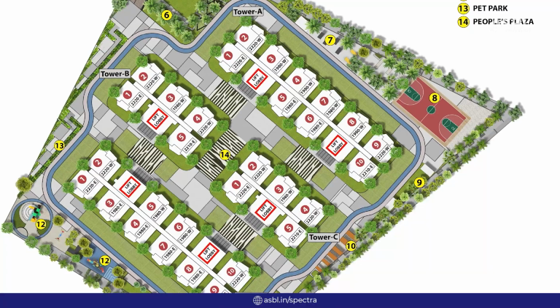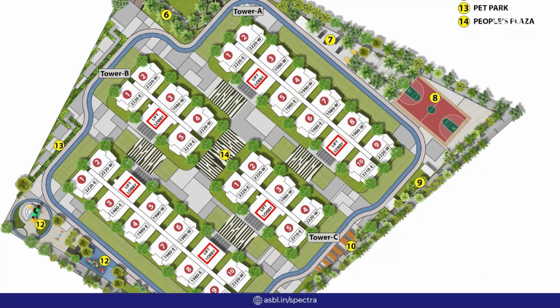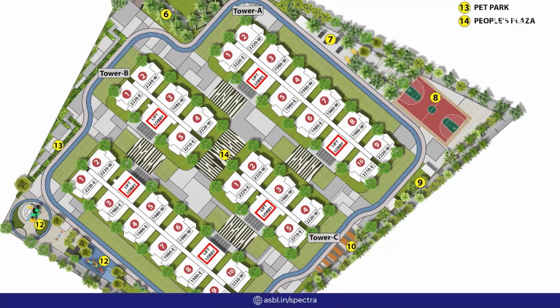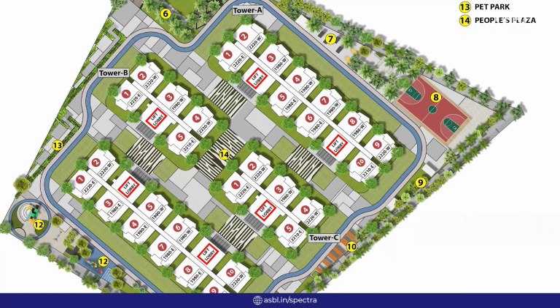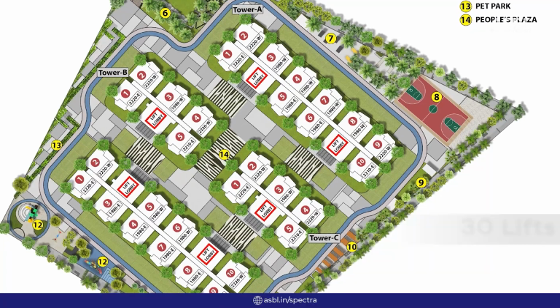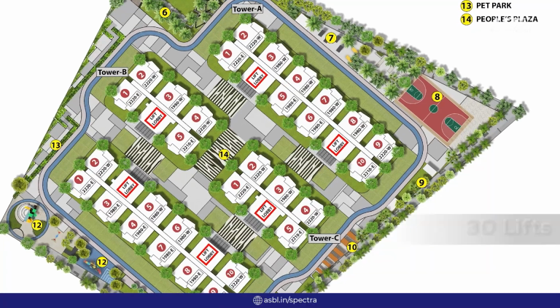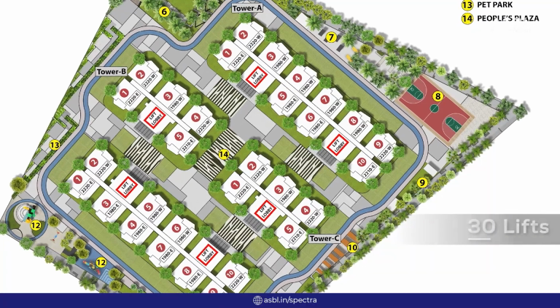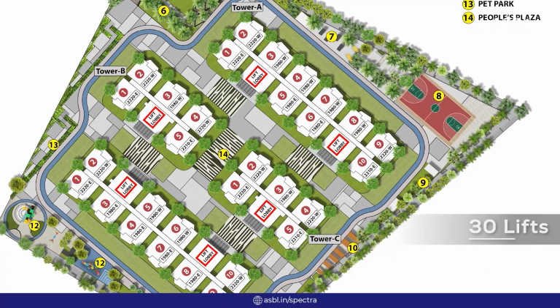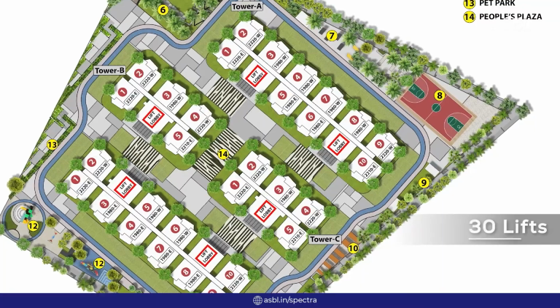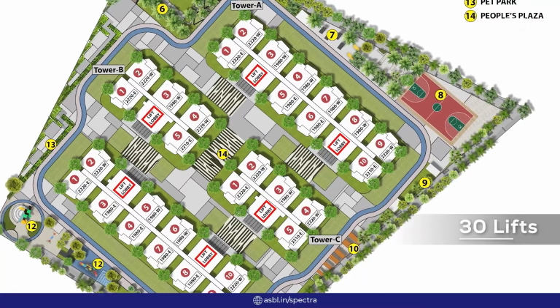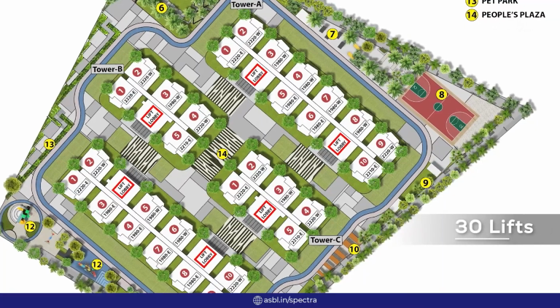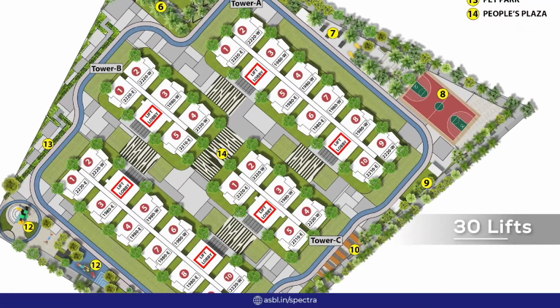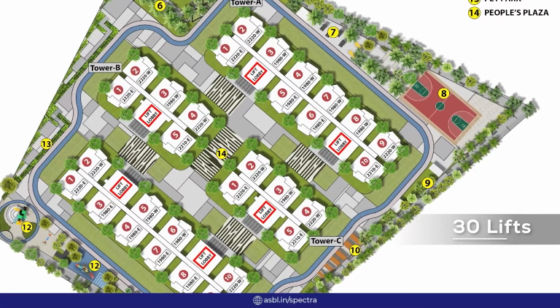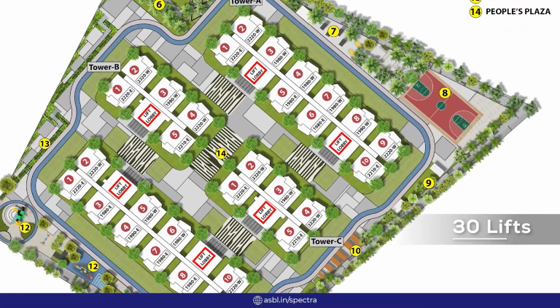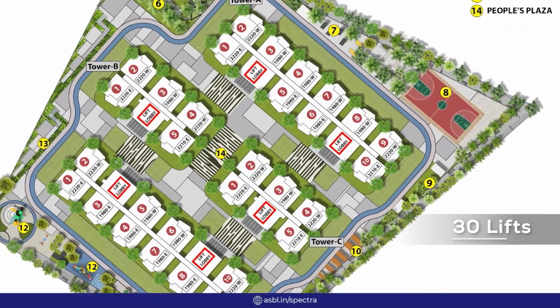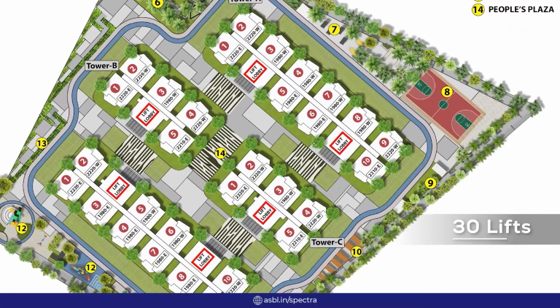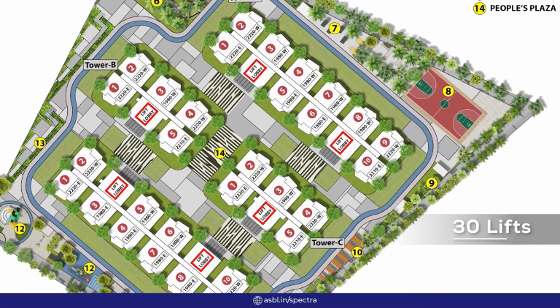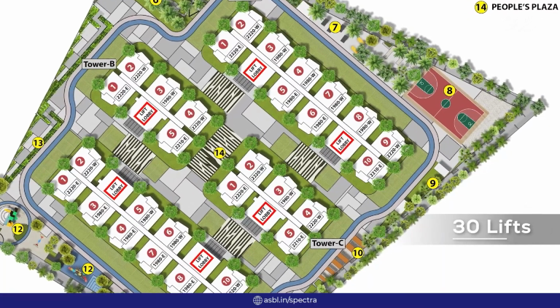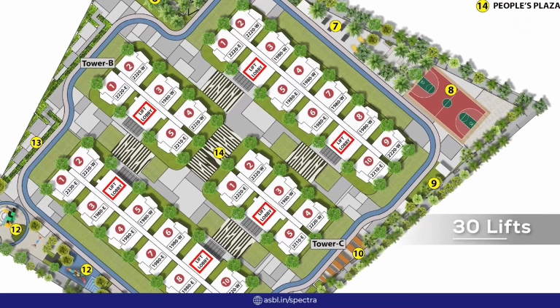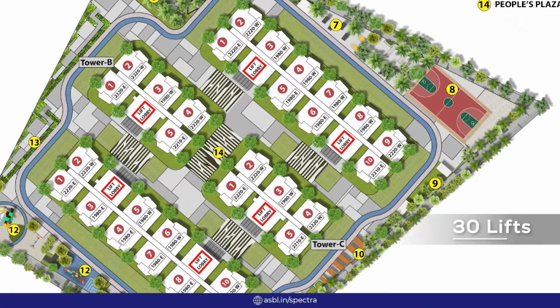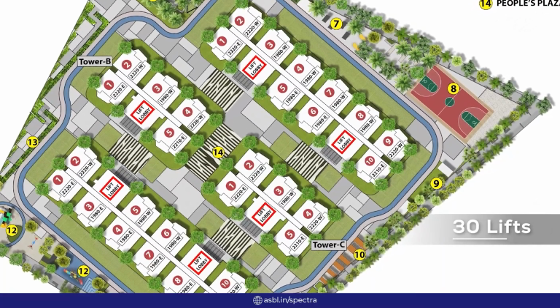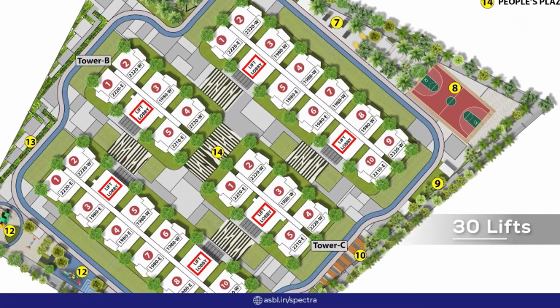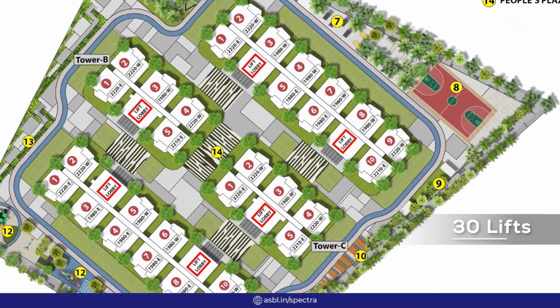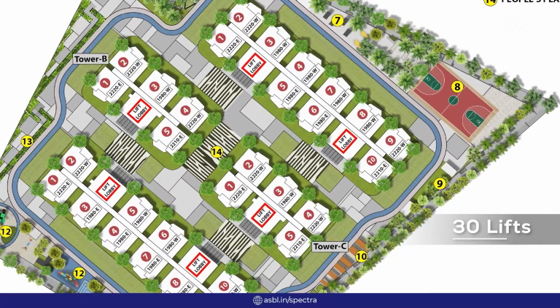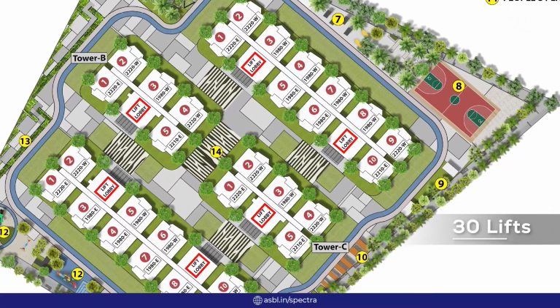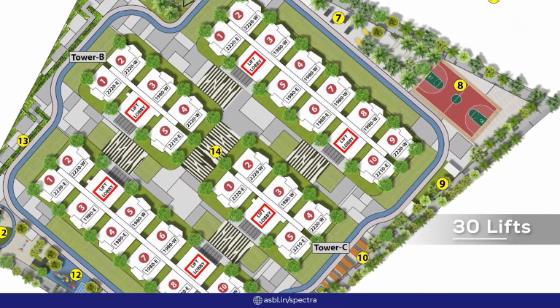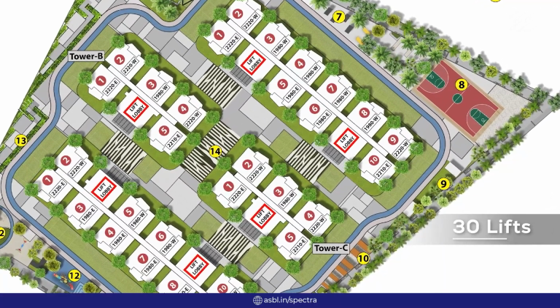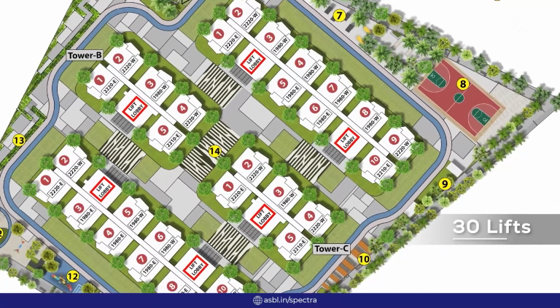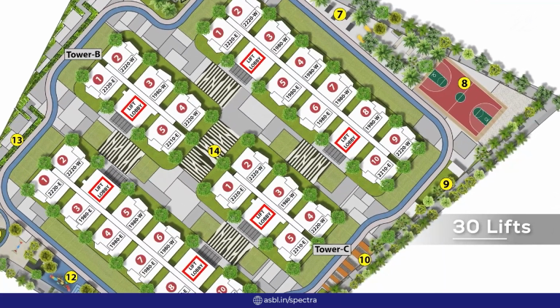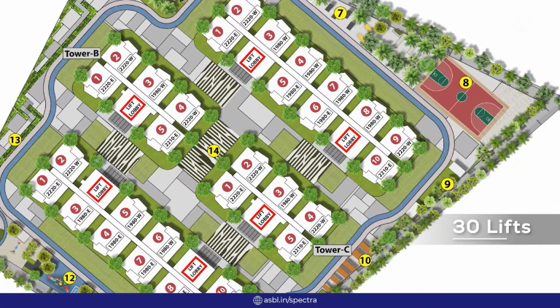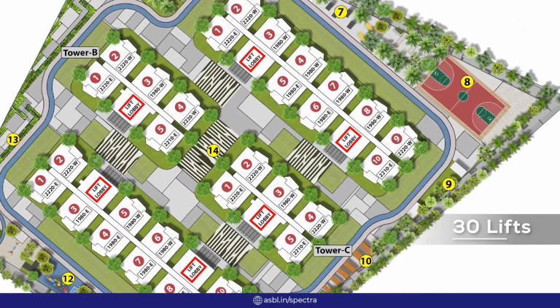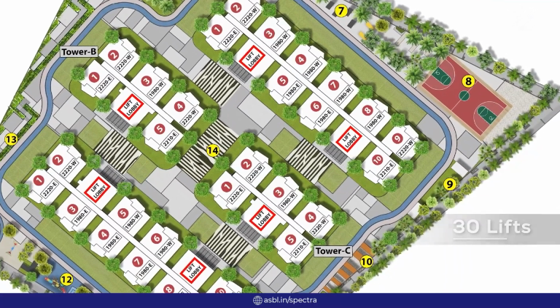Coming to the lifts, we have a total of 30 lifts in the whole project, of which 26 are passenger lifts and 4 are service lifts.